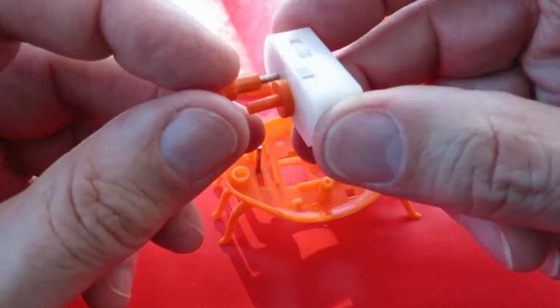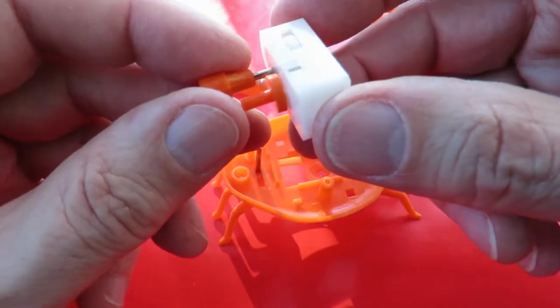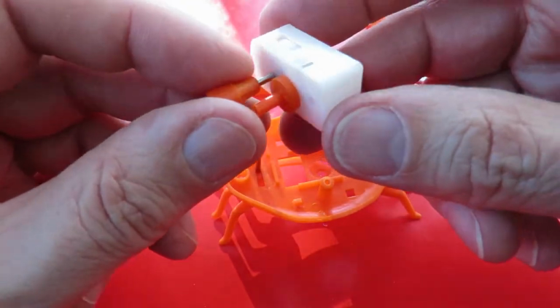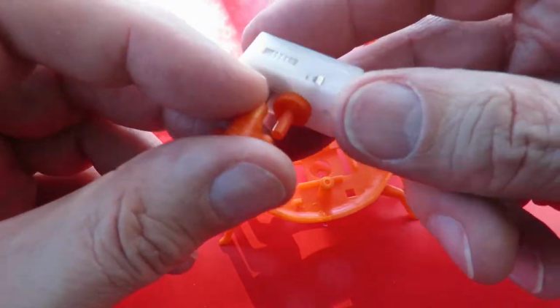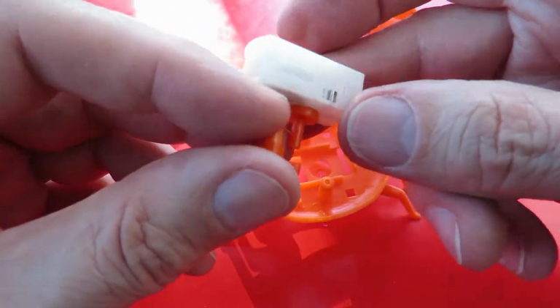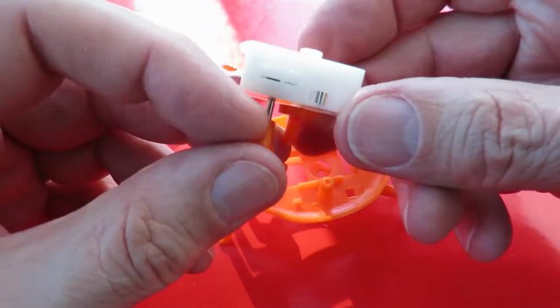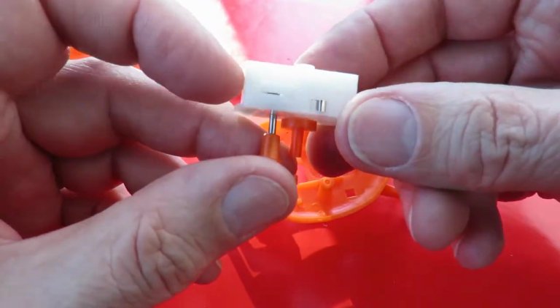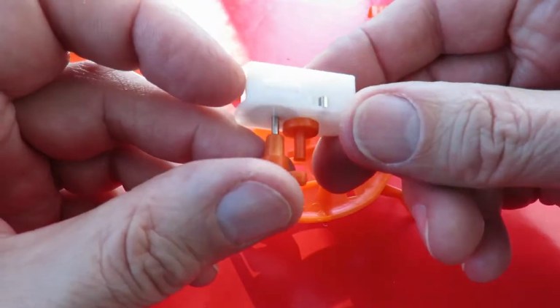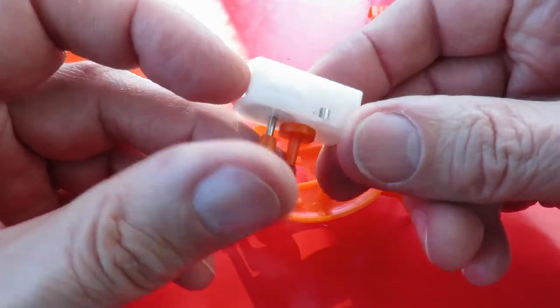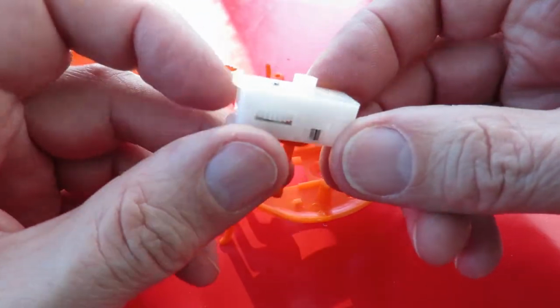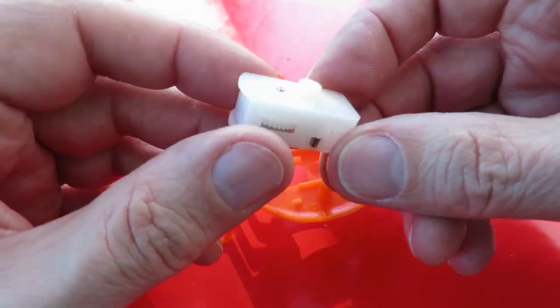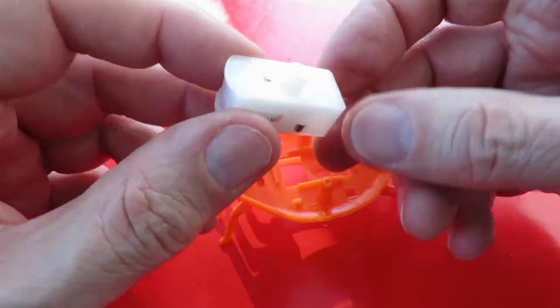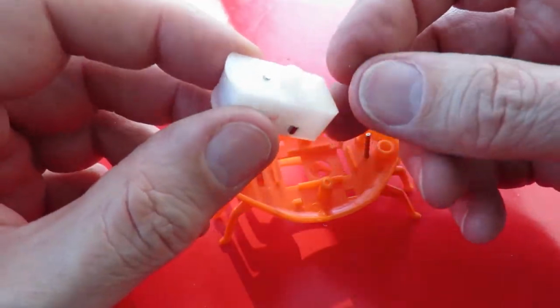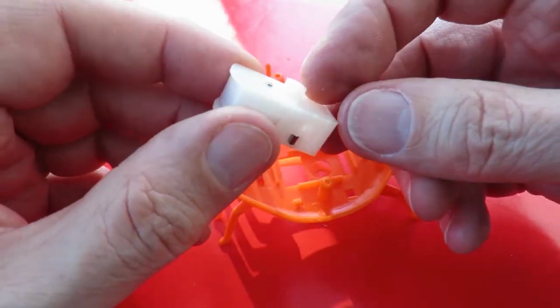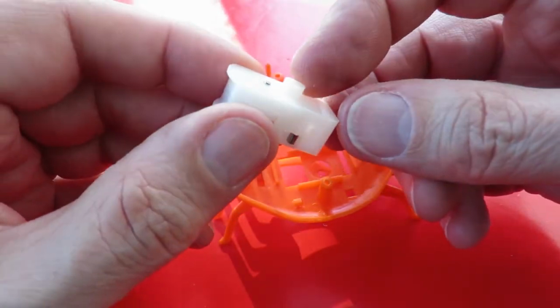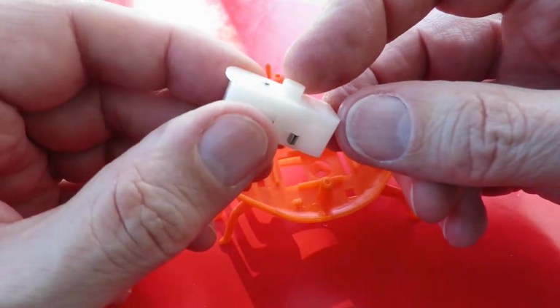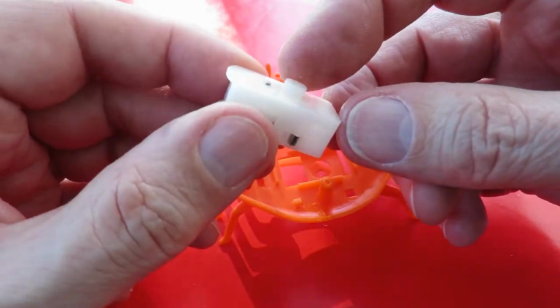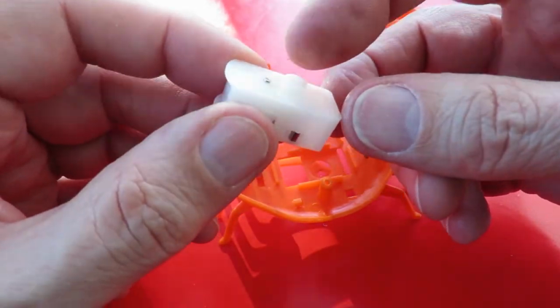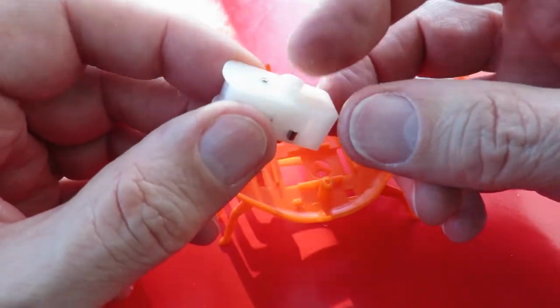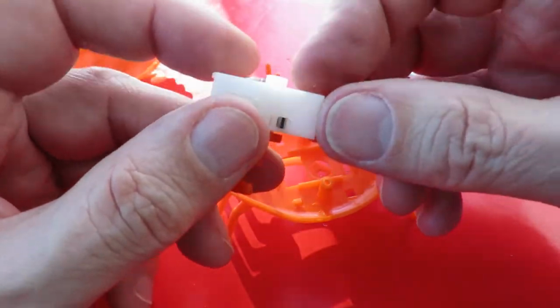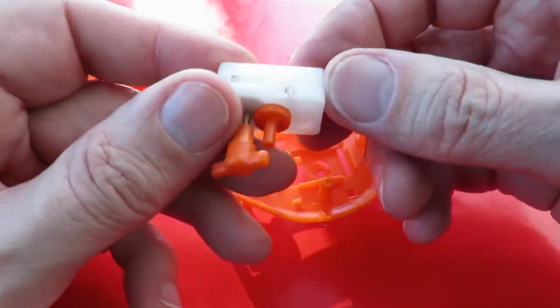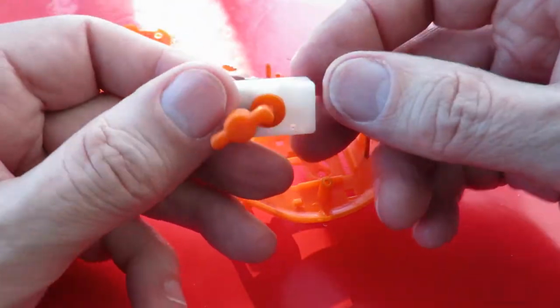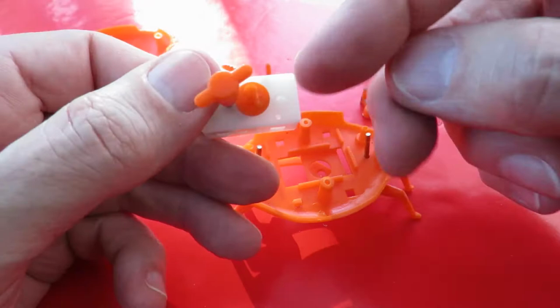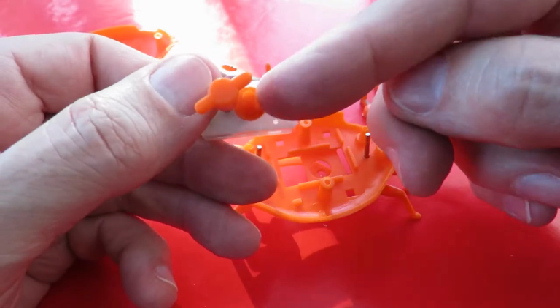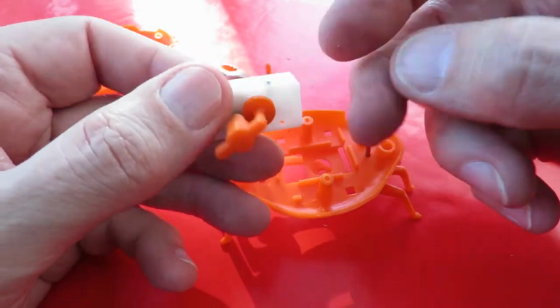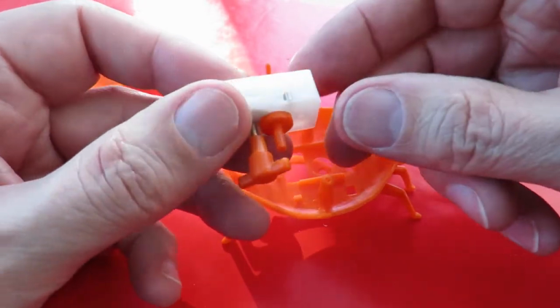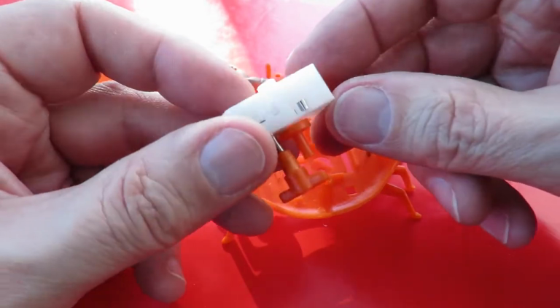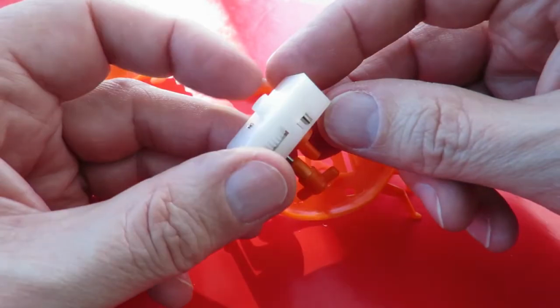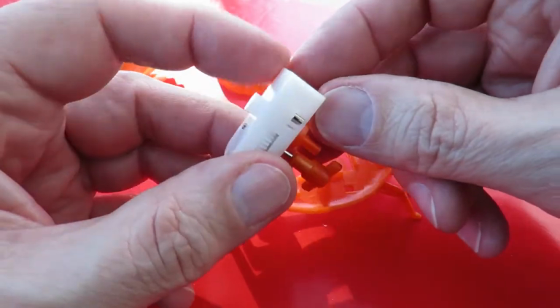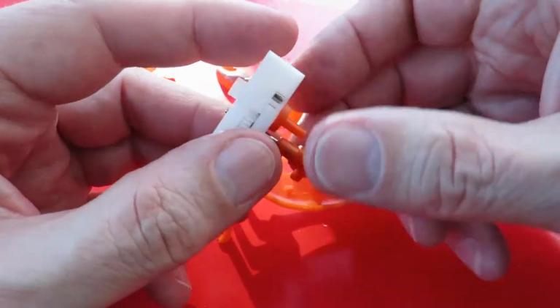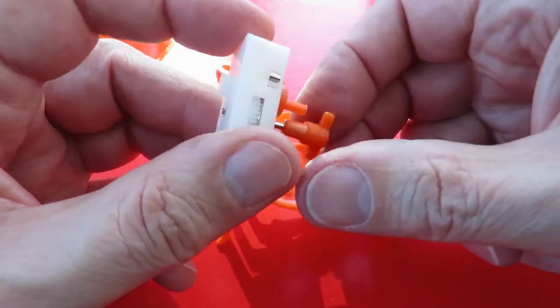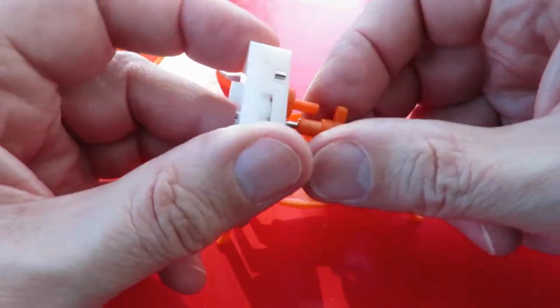So that's our little wind-up motor. Cam on that side. Cam on that side.